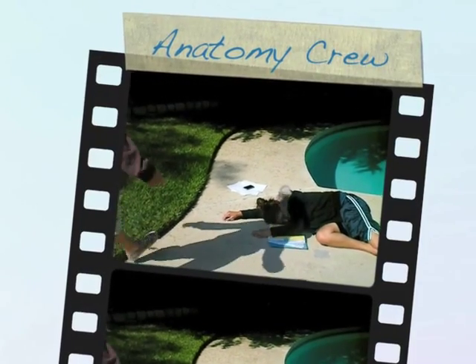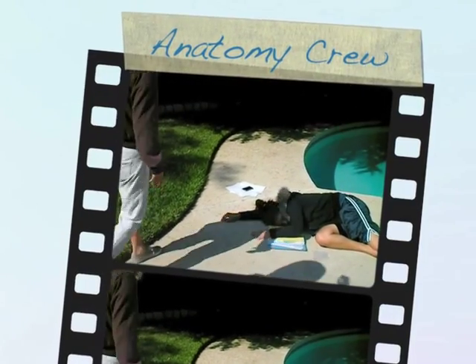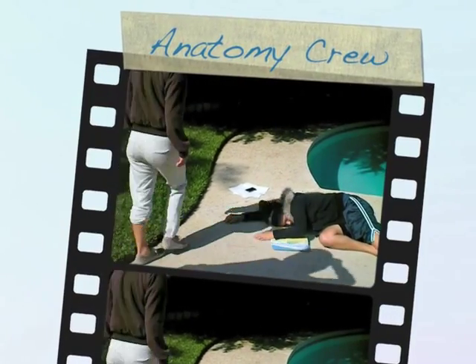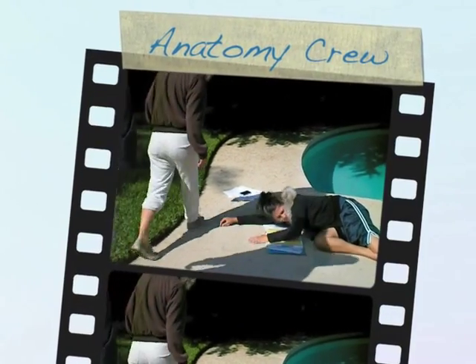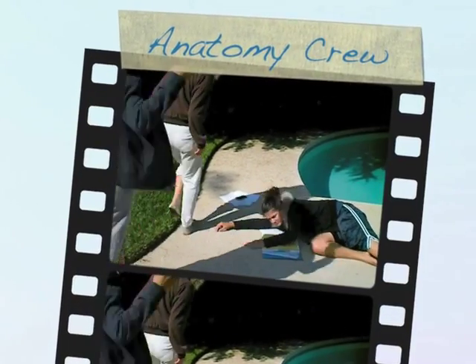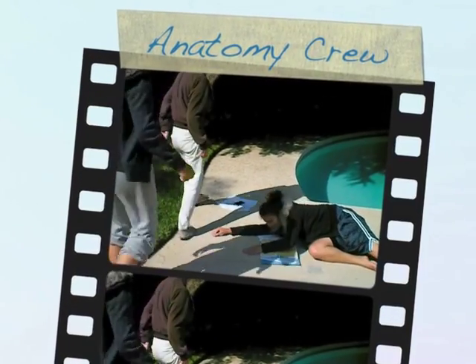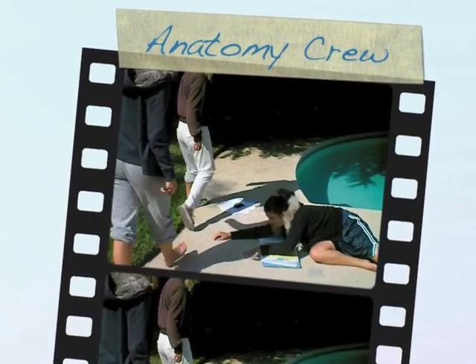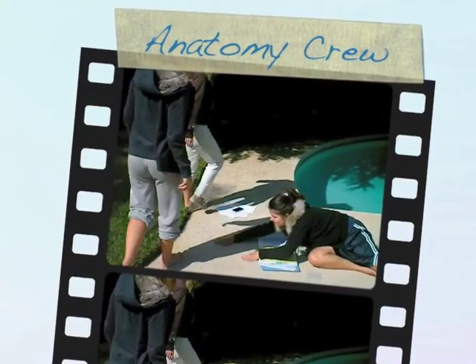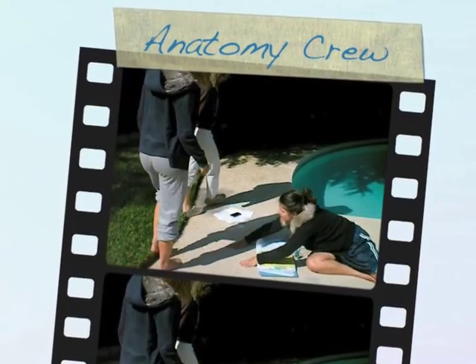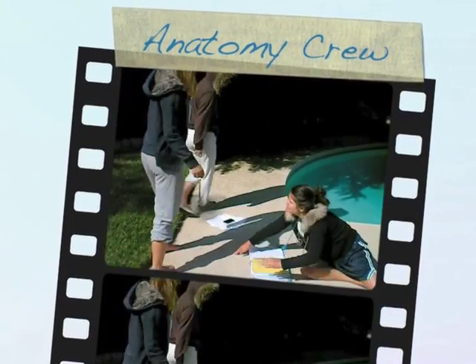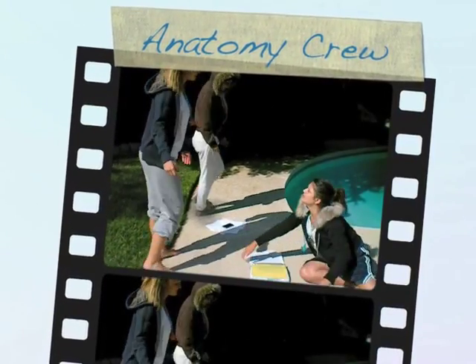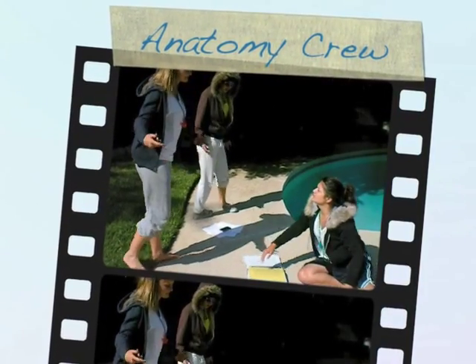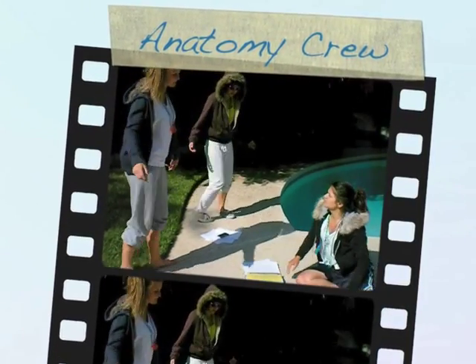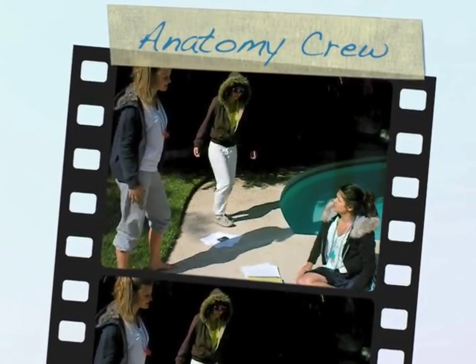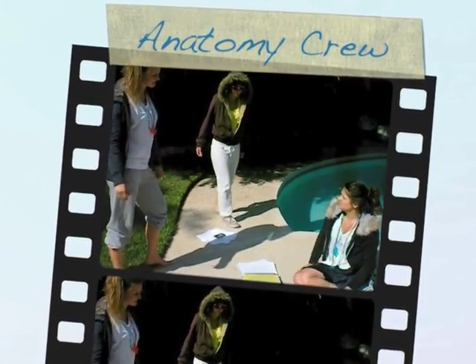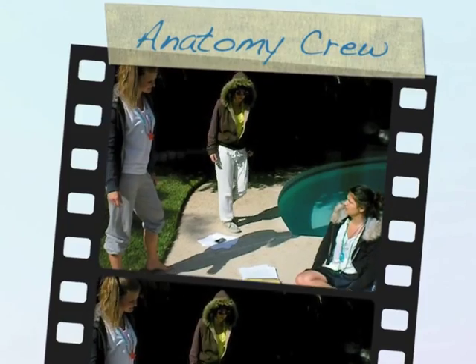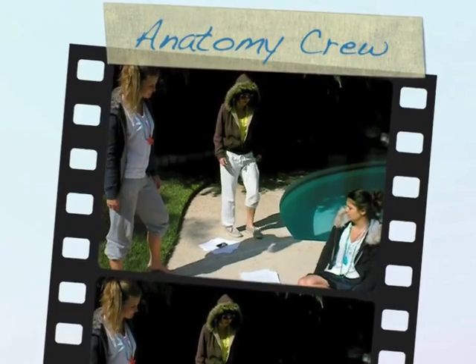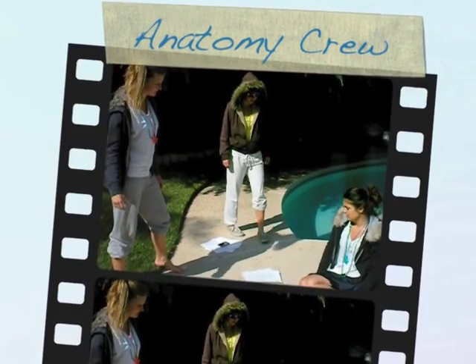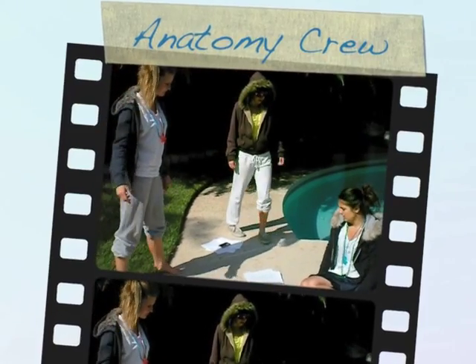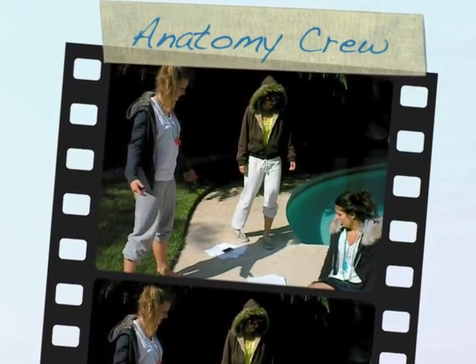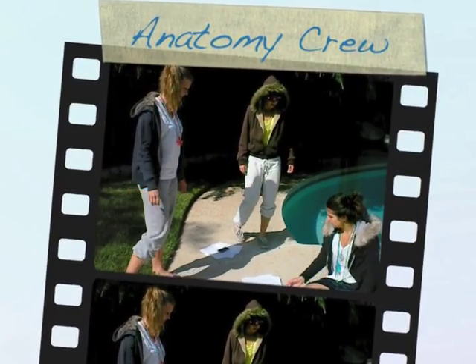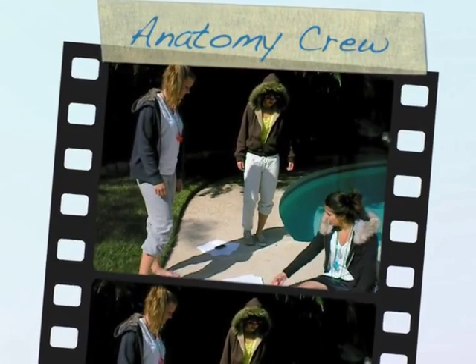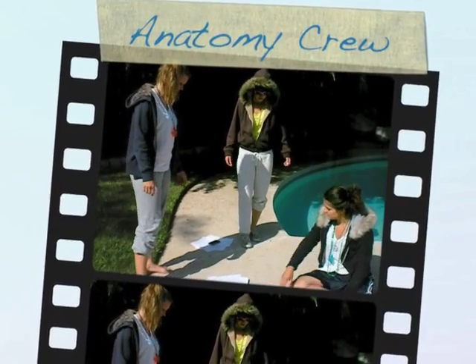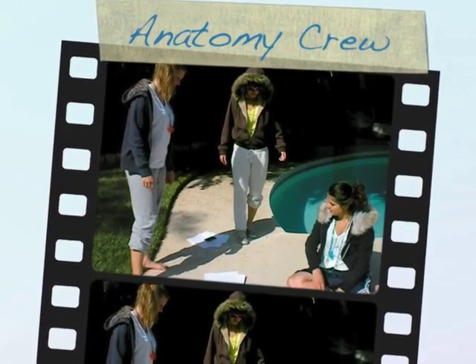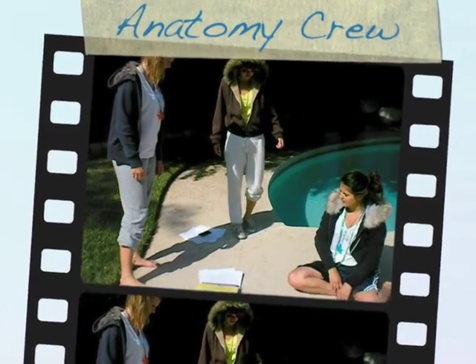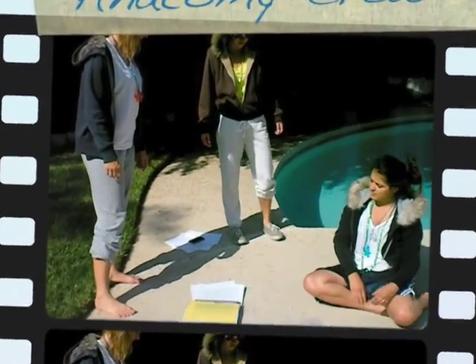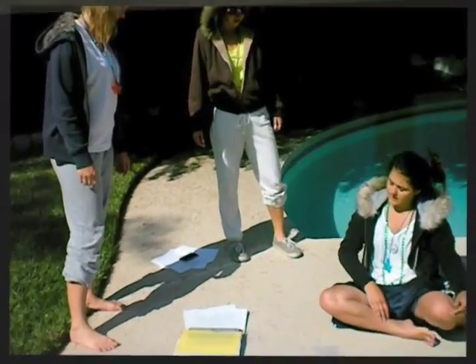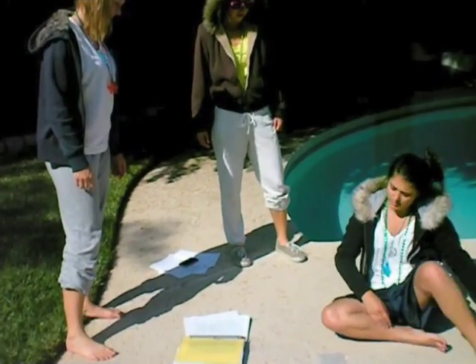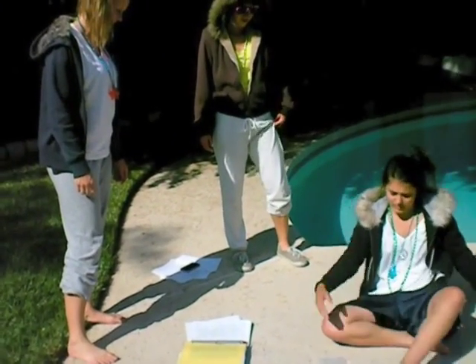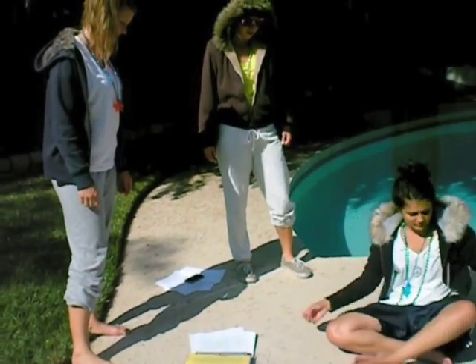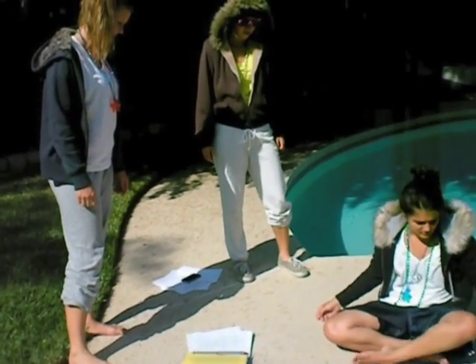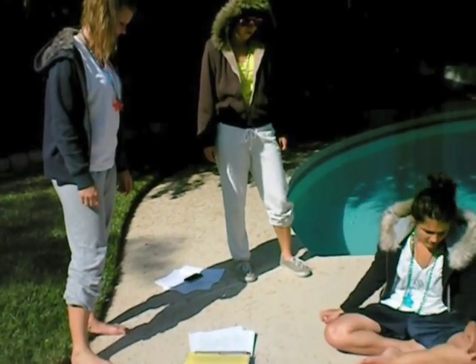Hey, what's going on? Dude, it's like we got a big test tomorrow. What are you doing? I'm trying to study for anatomy, but I can't remember anything.